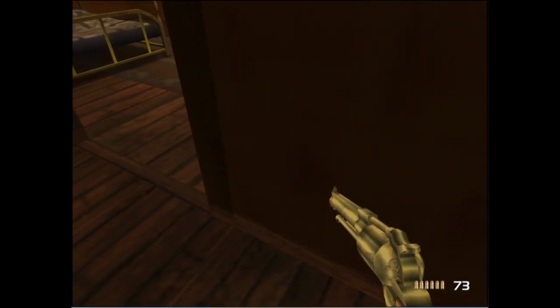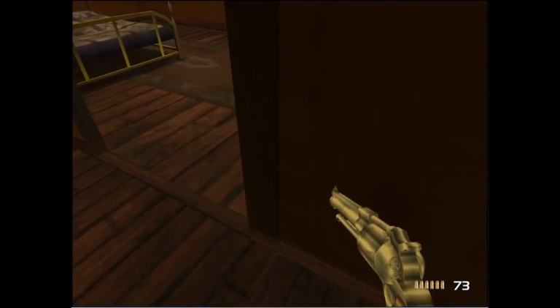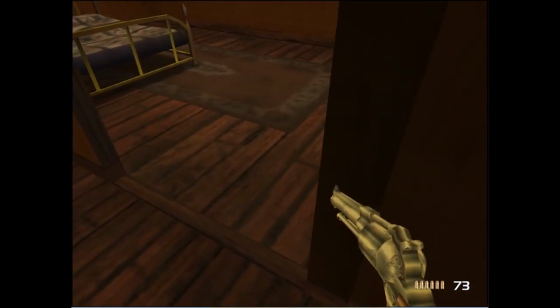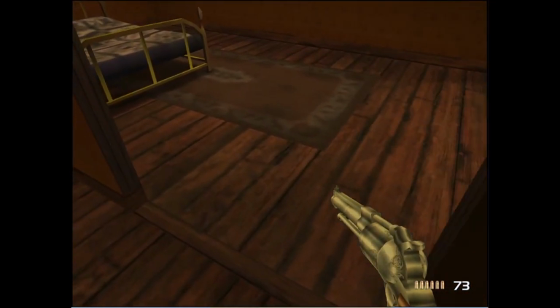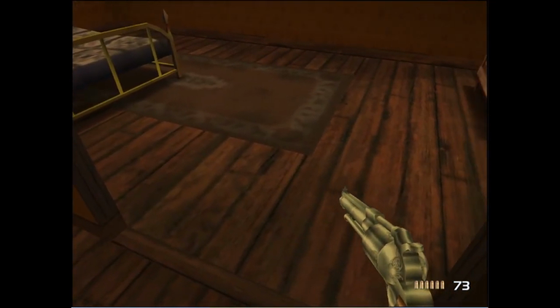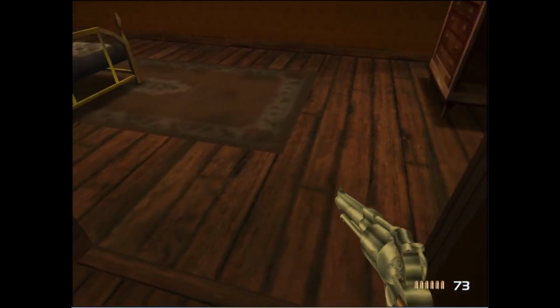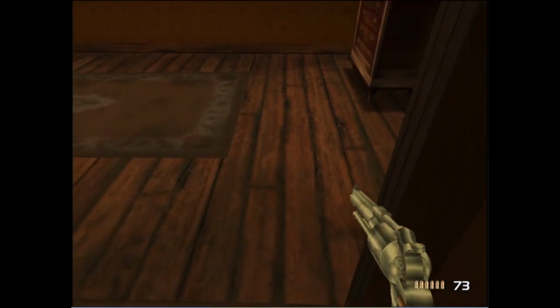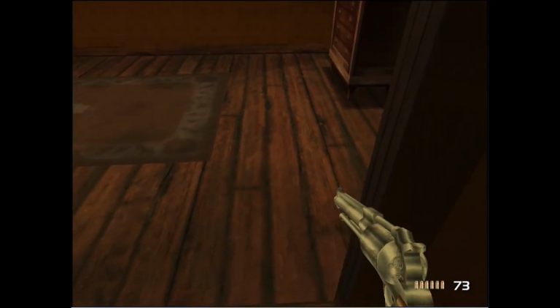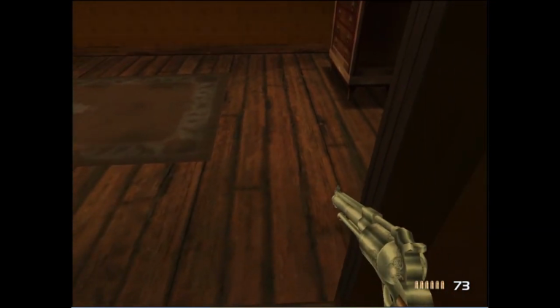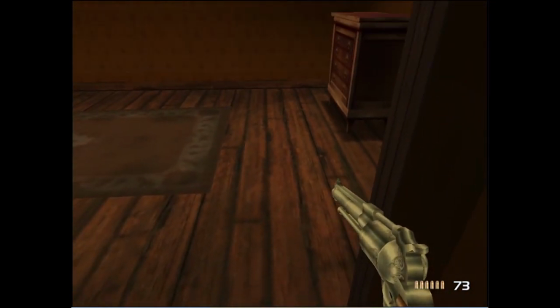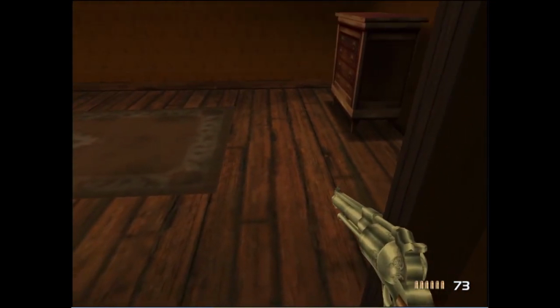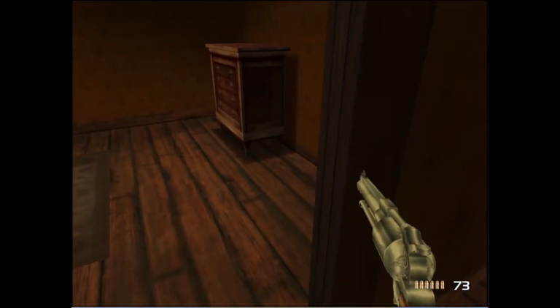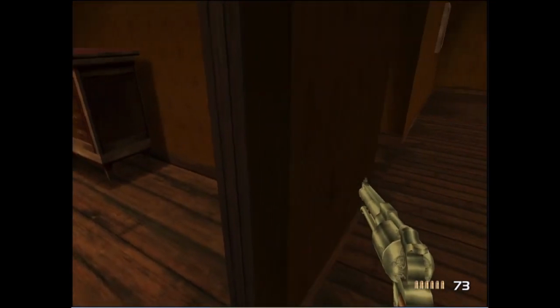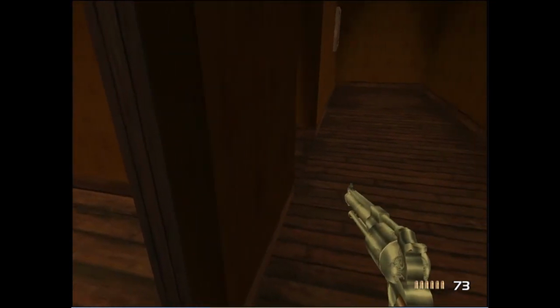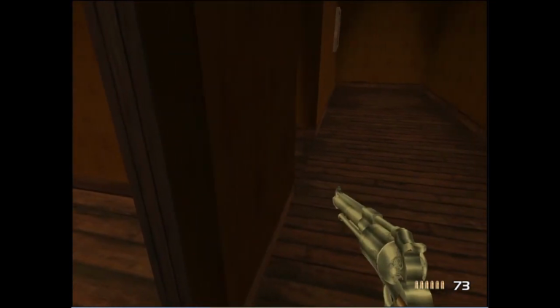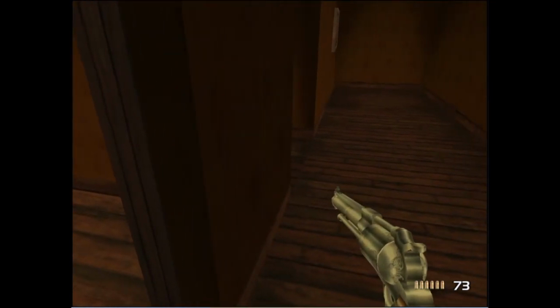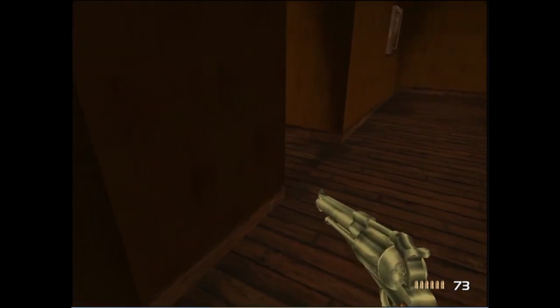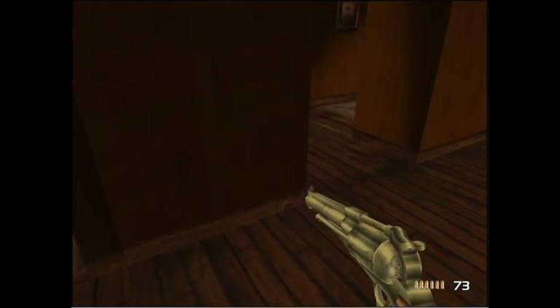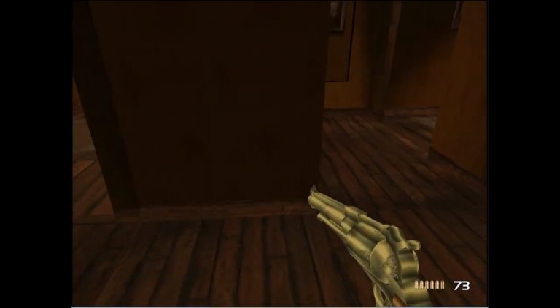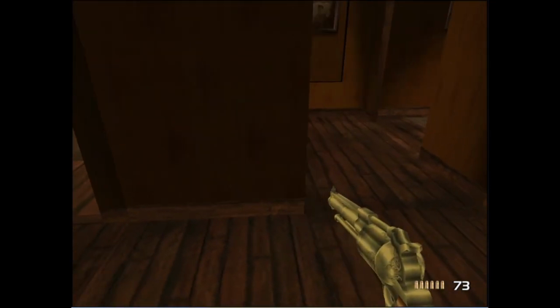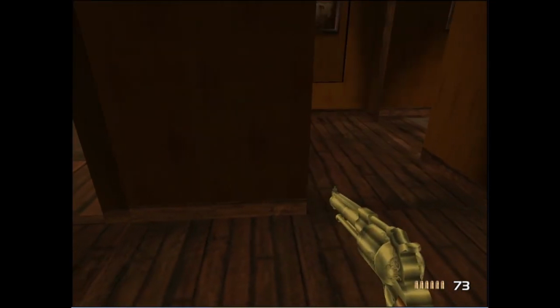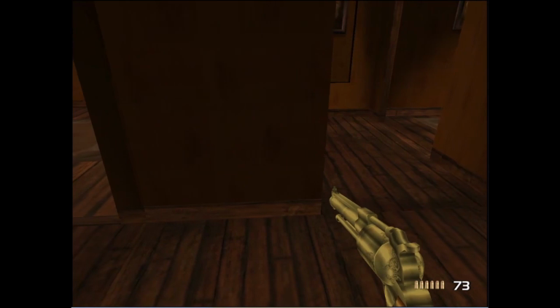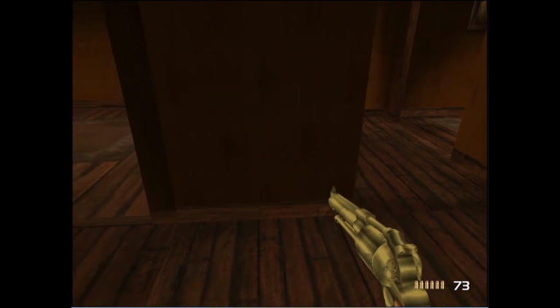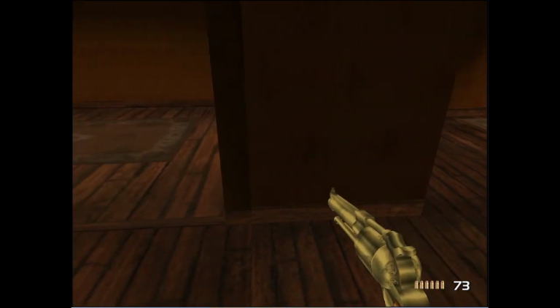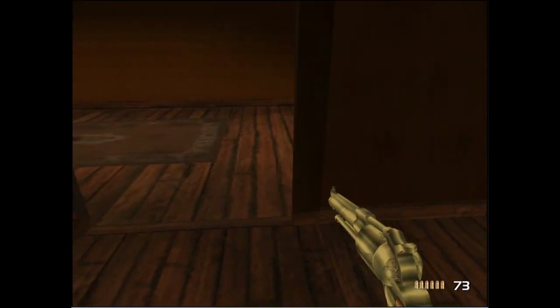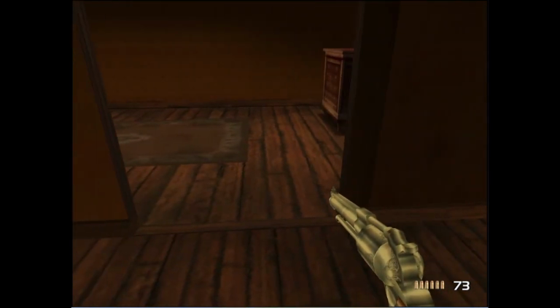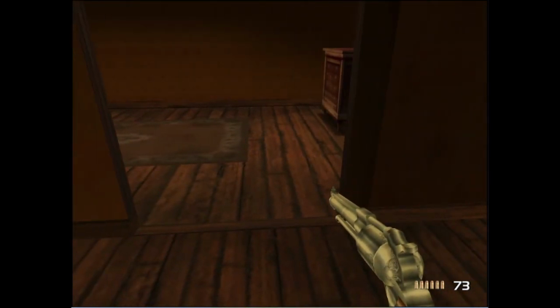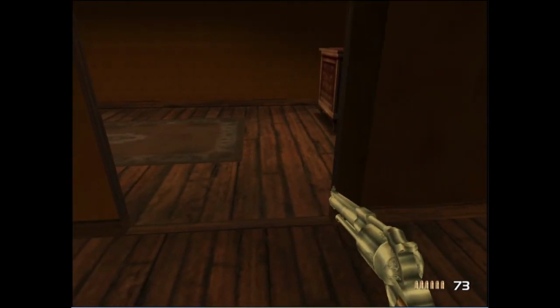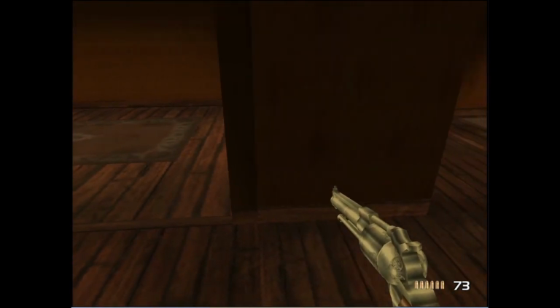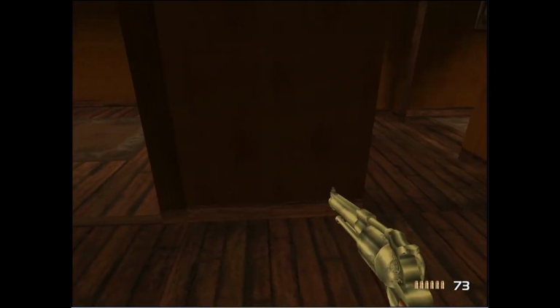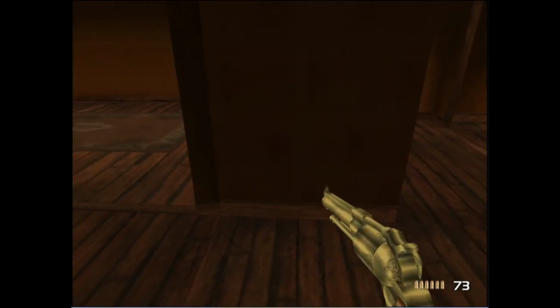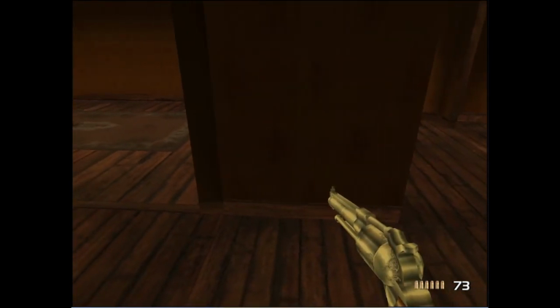In Wild West, the back wall of the bedroom shown on screen does not line up with the rest of the building.